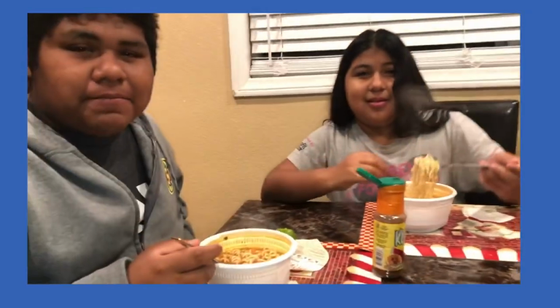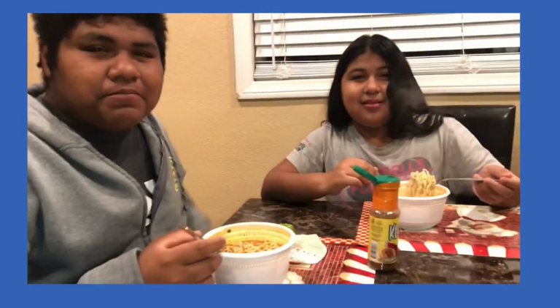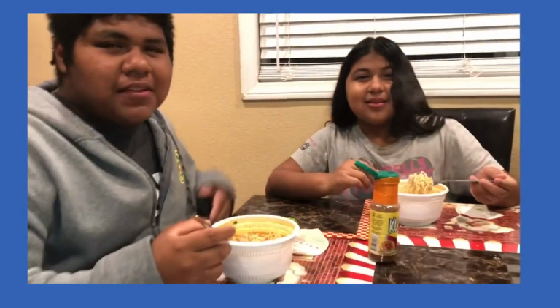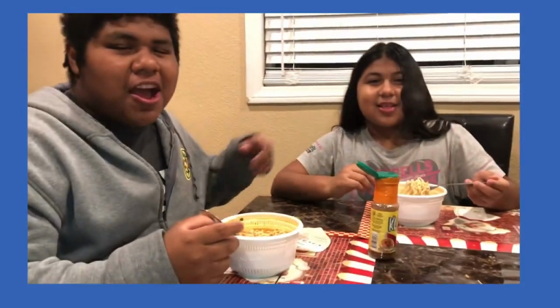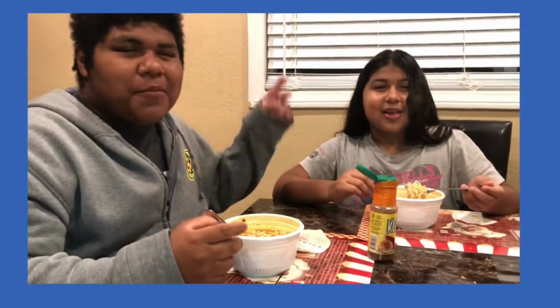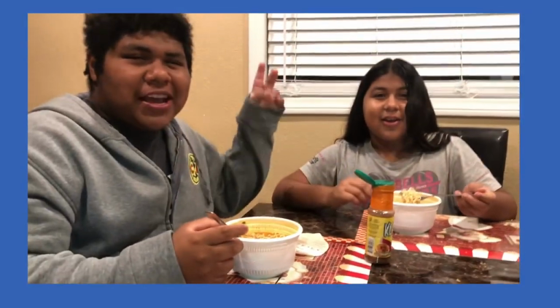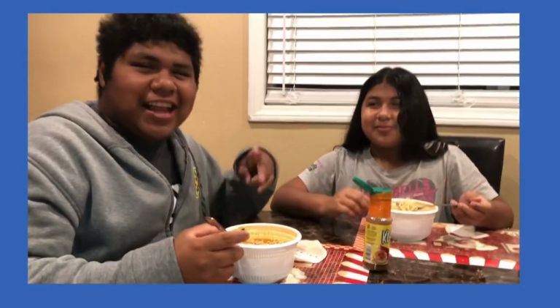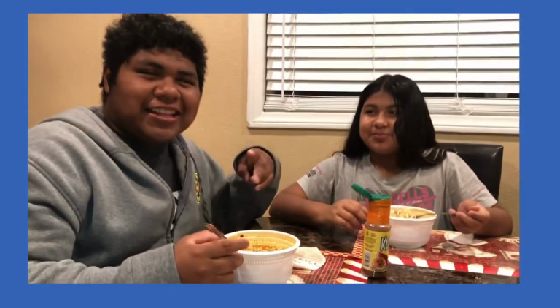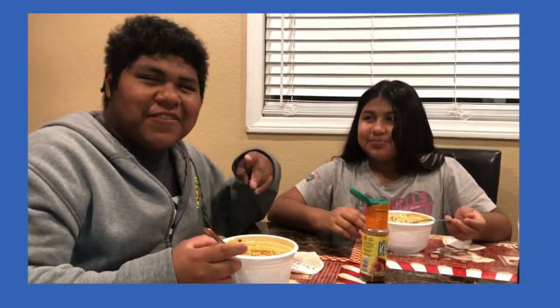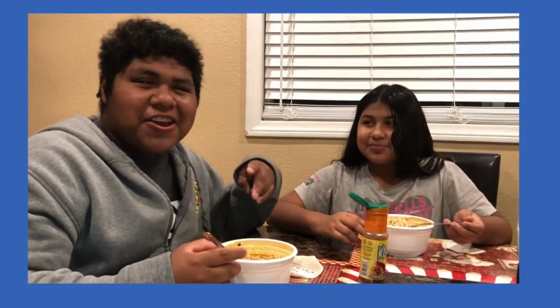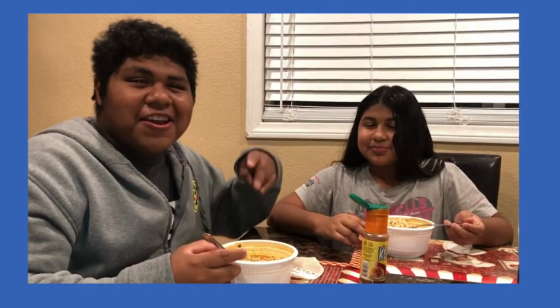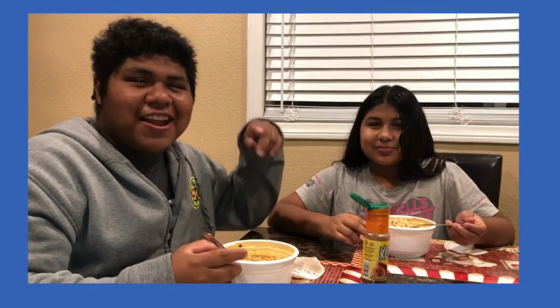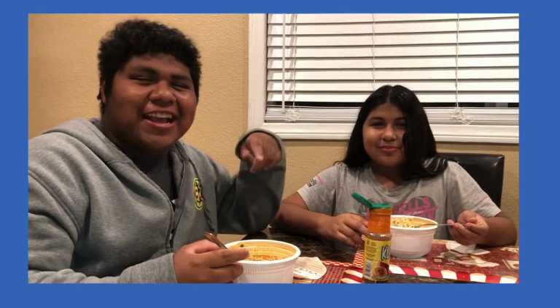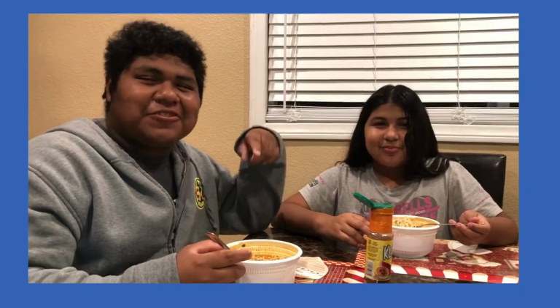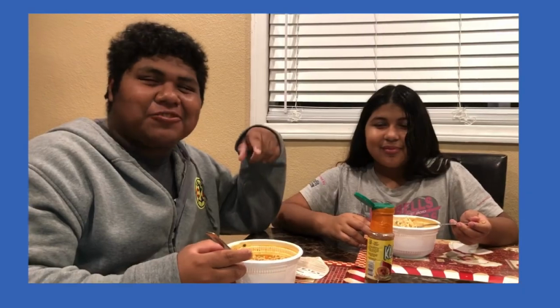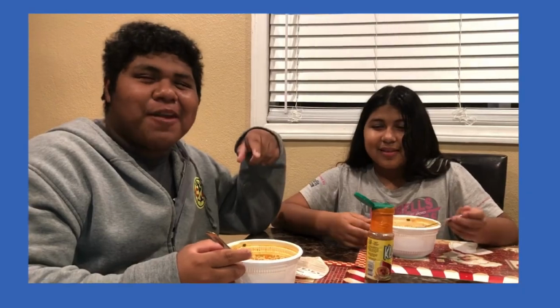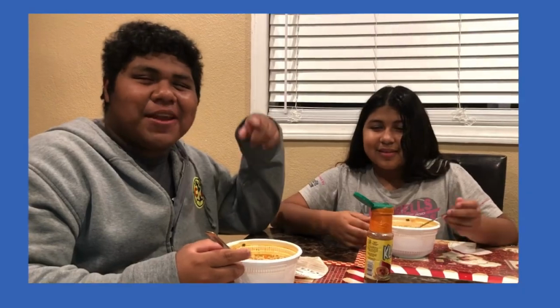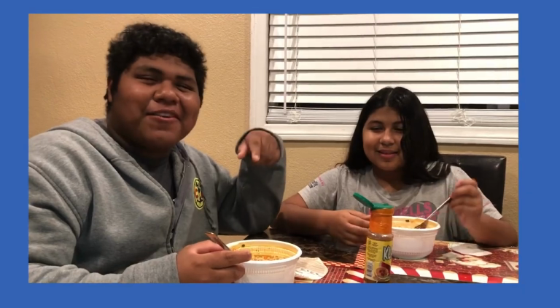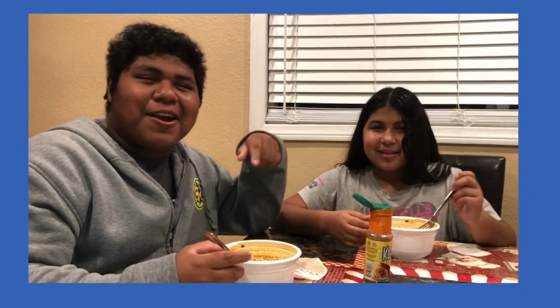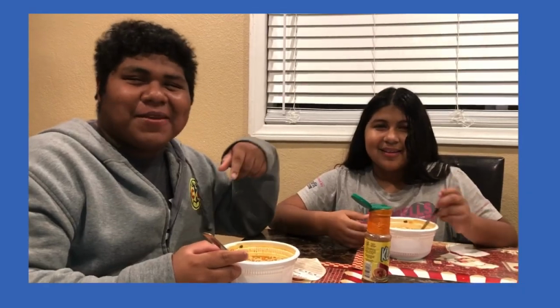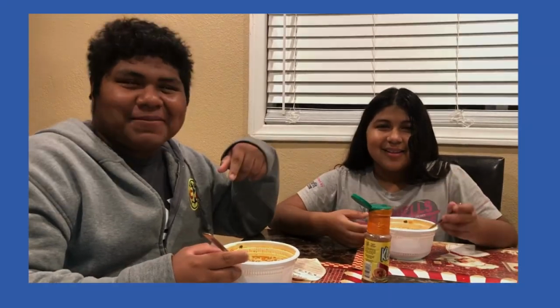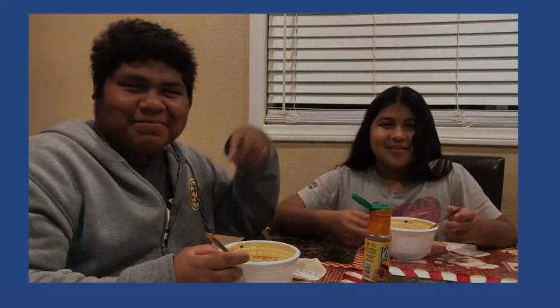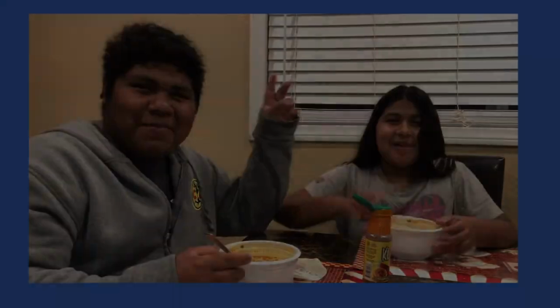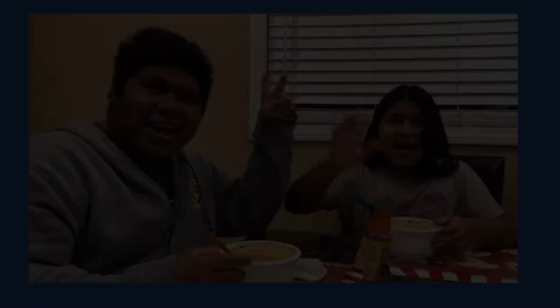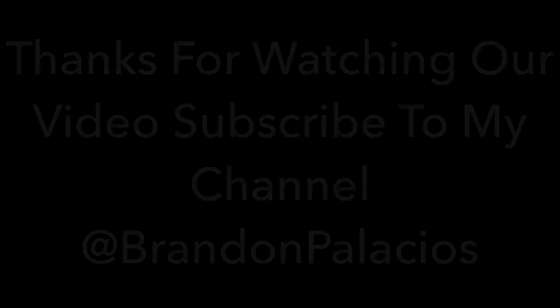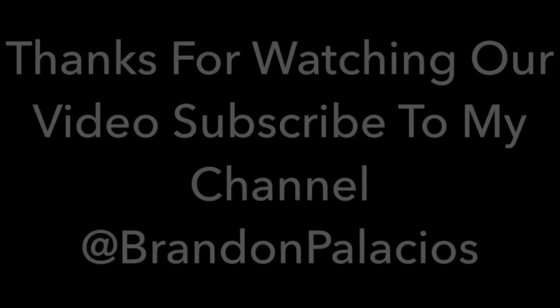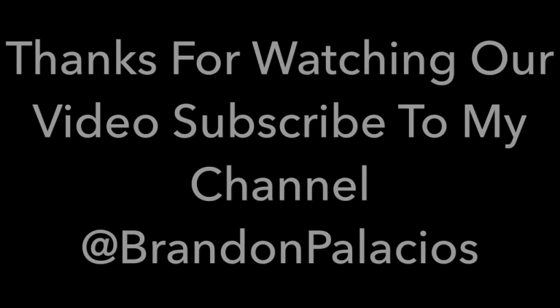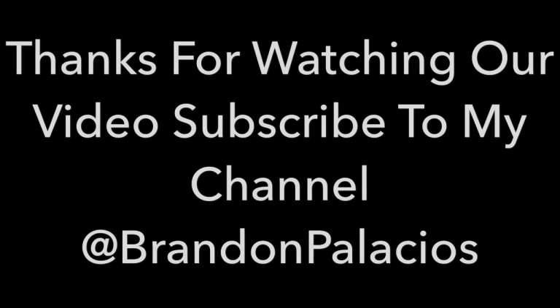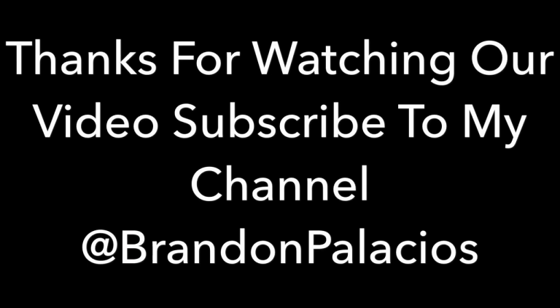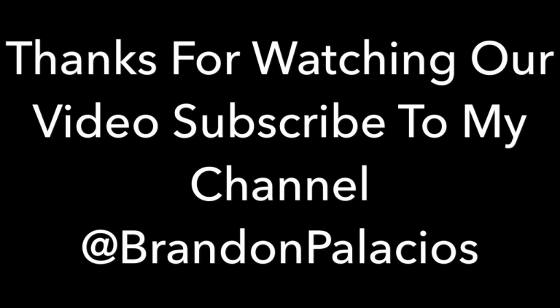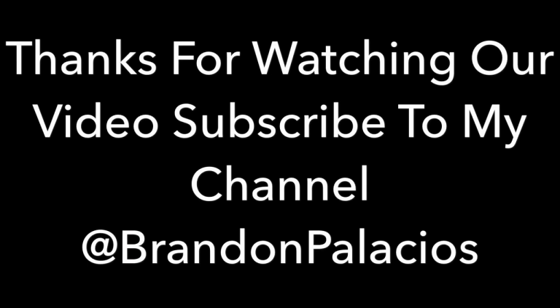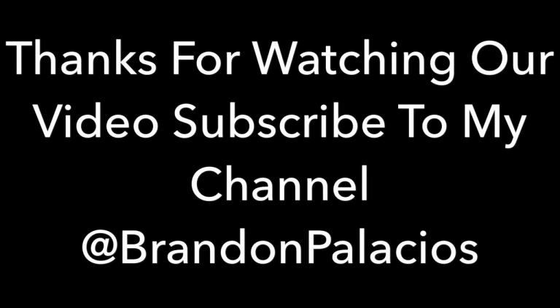And if you guys liked this video, like and subscribe and leave a comment. Bye!